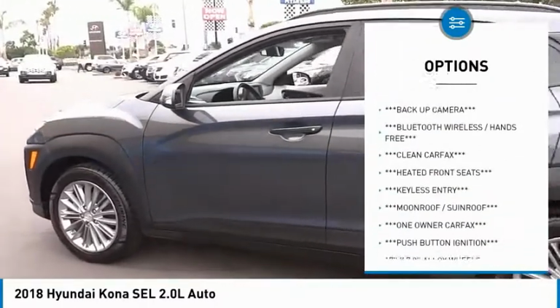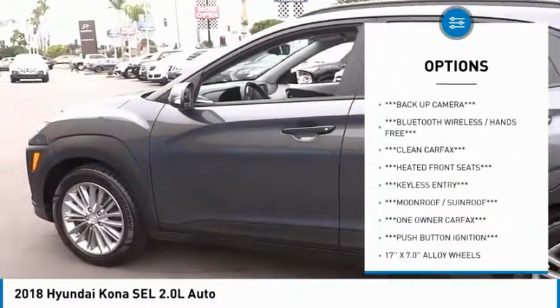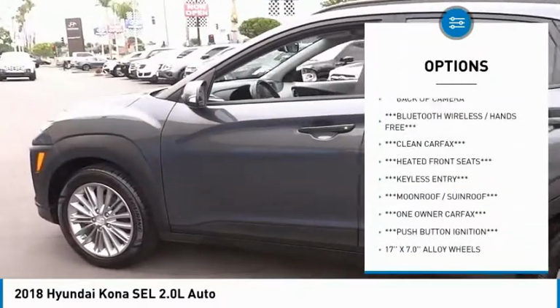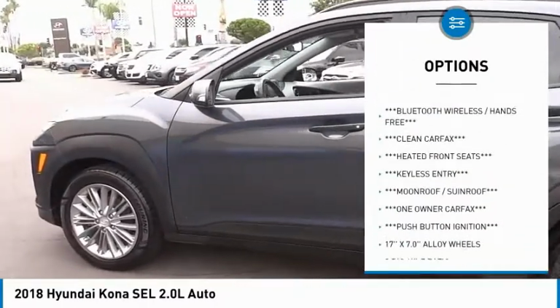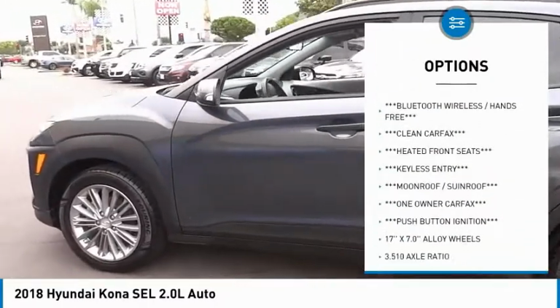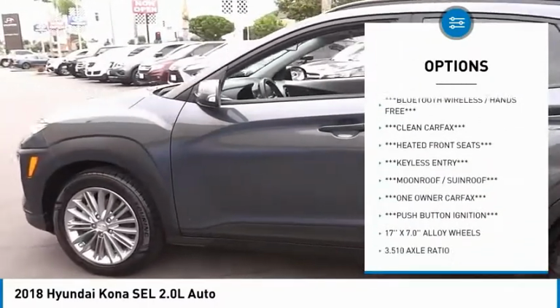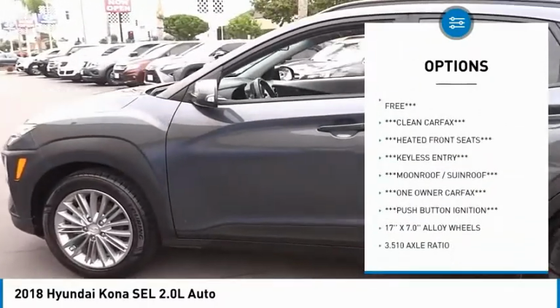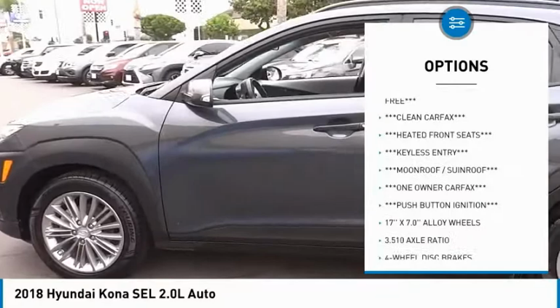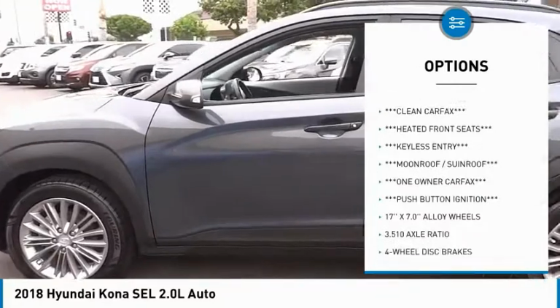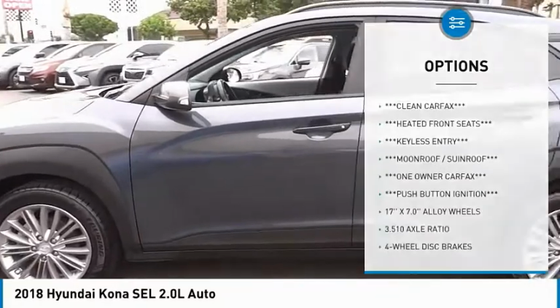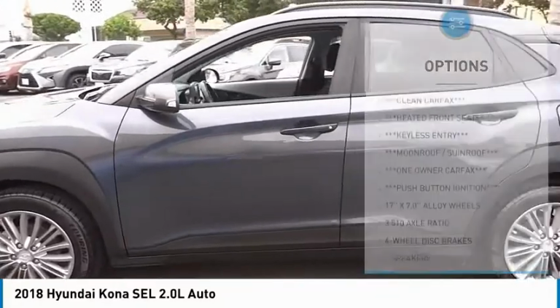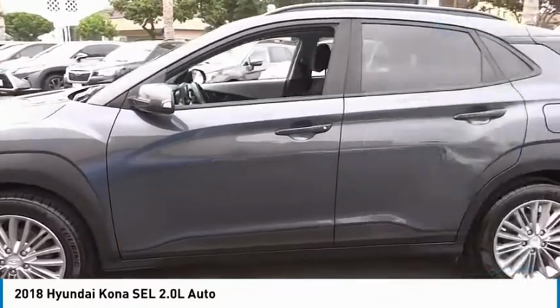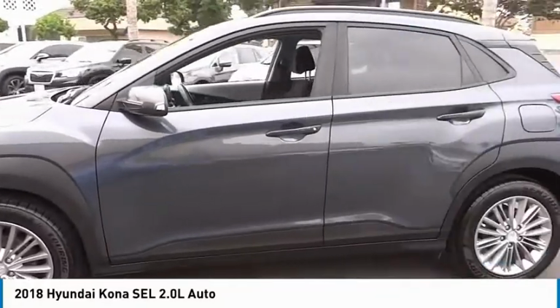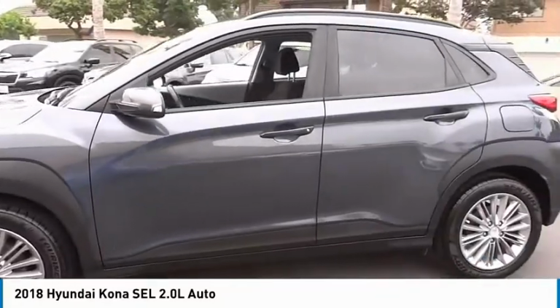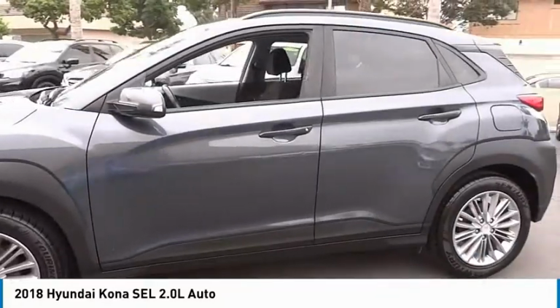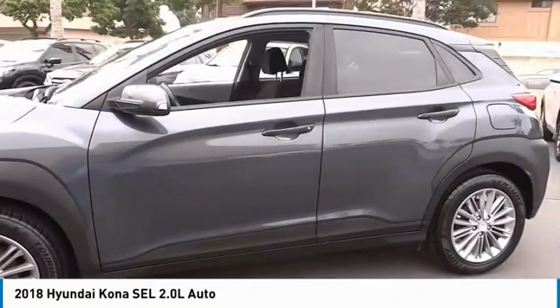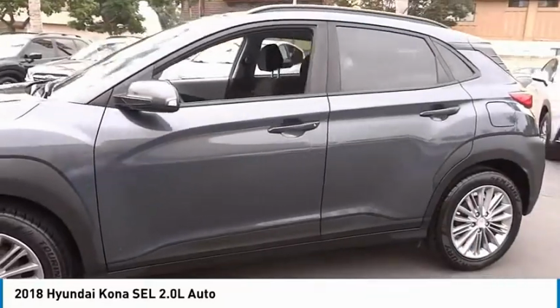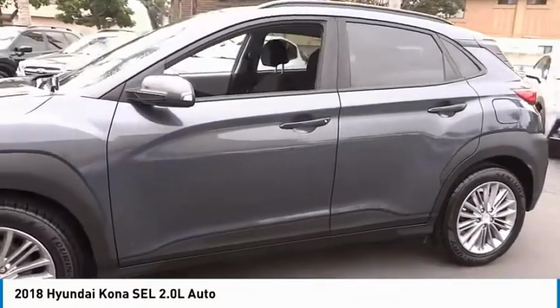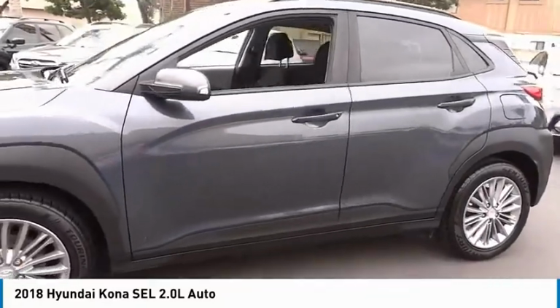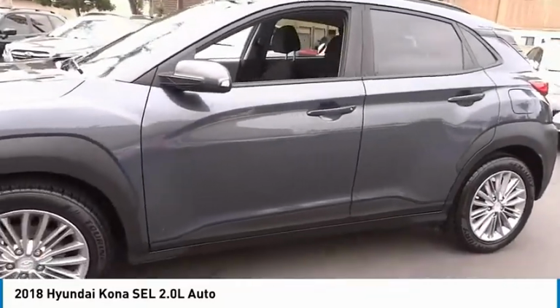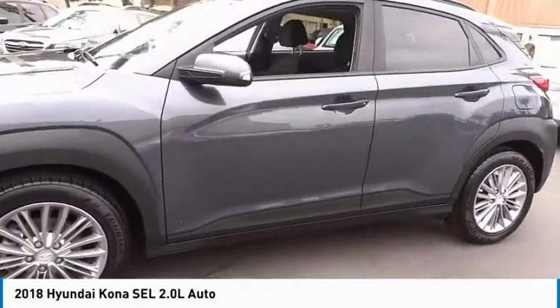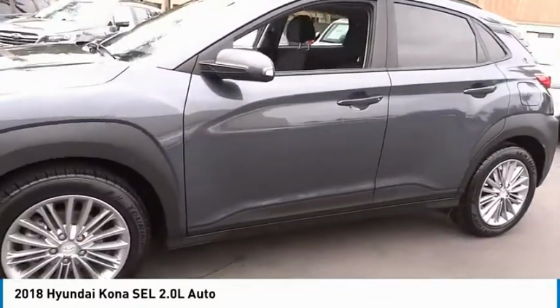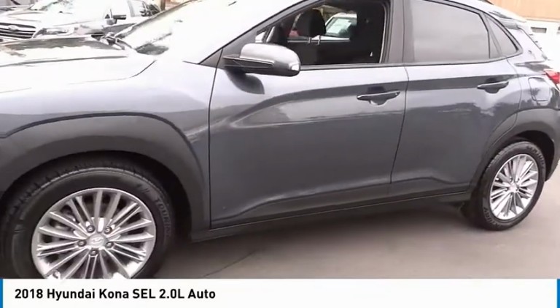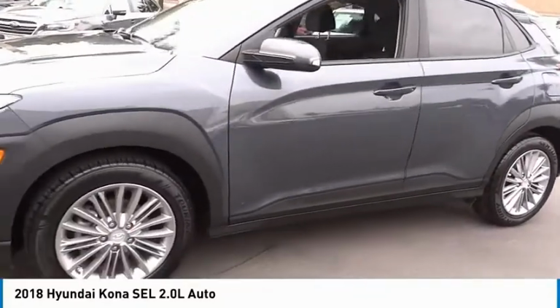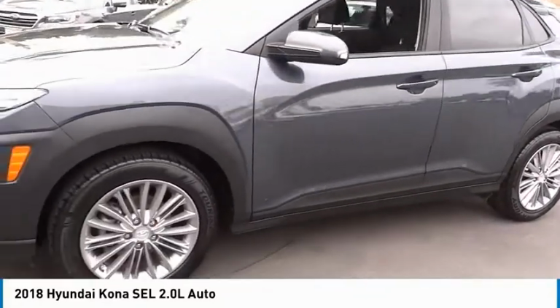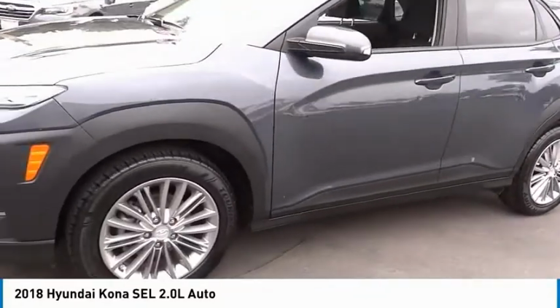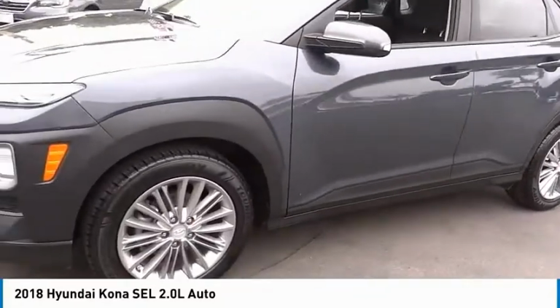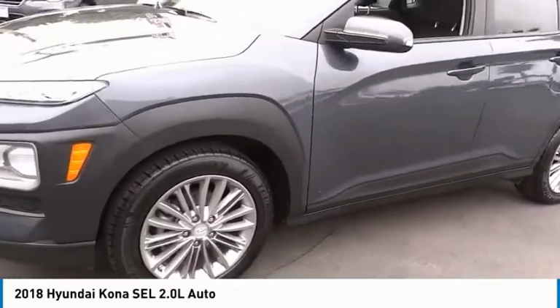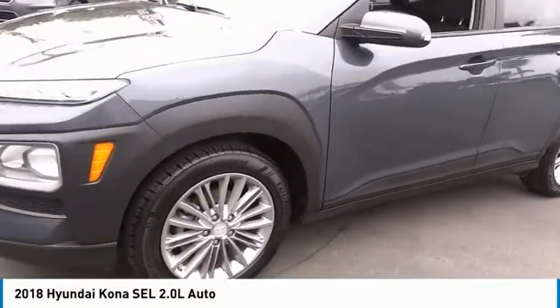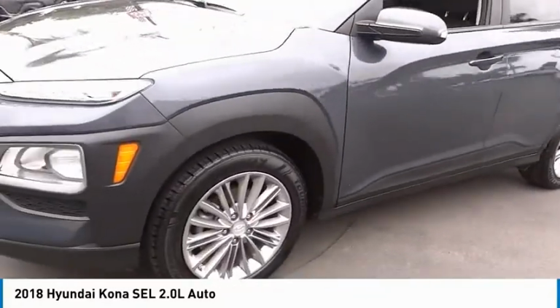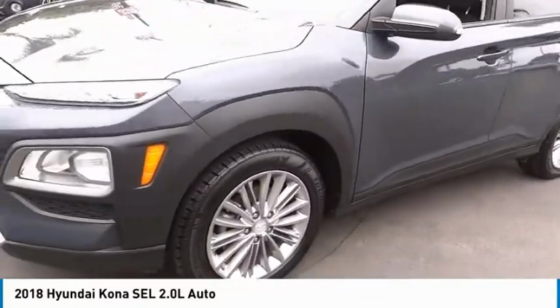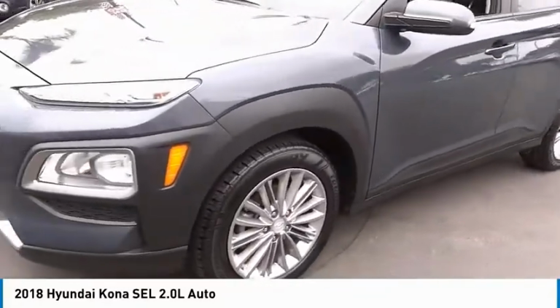Fog lights, speed control, four-wheel disc brakes, front-wheel independent suspension, rear window defroster.